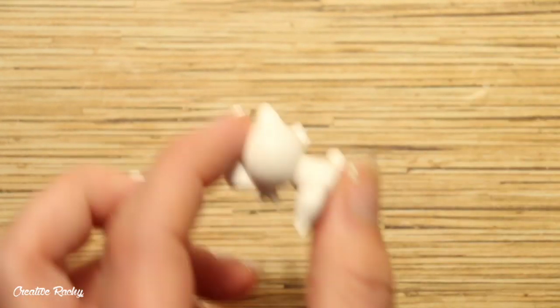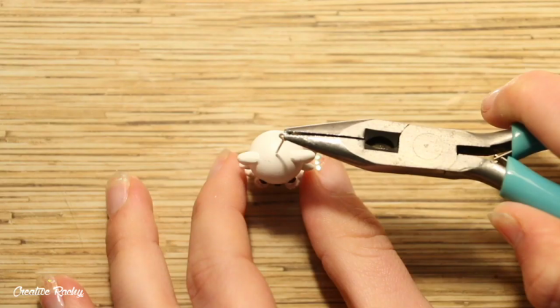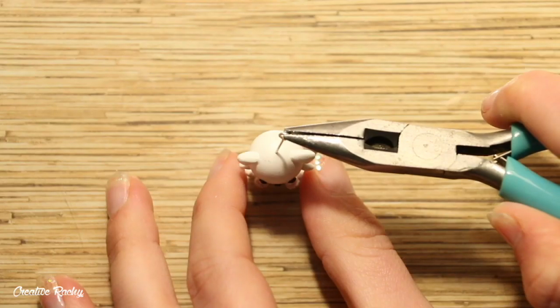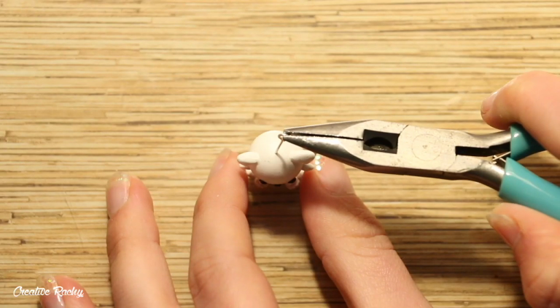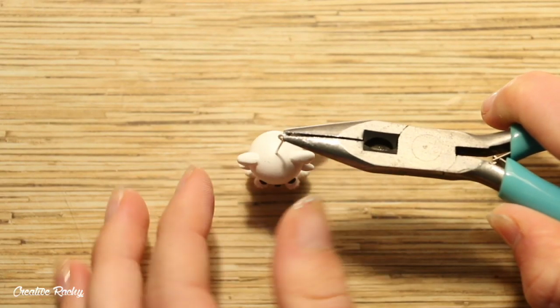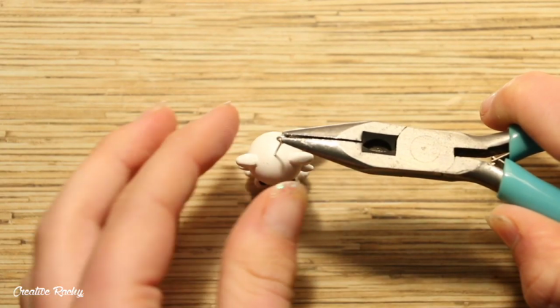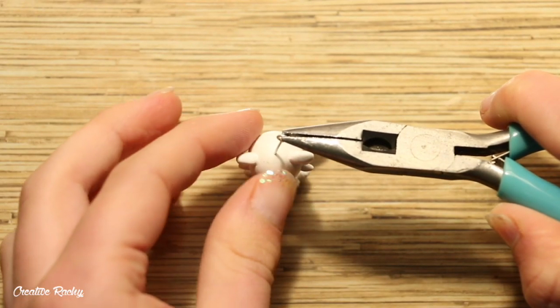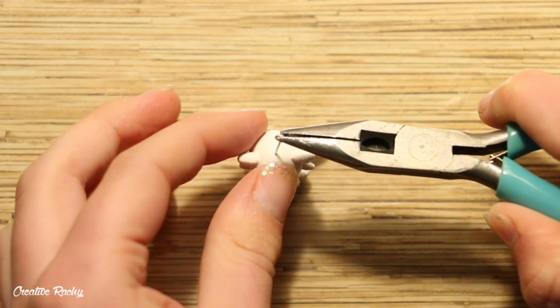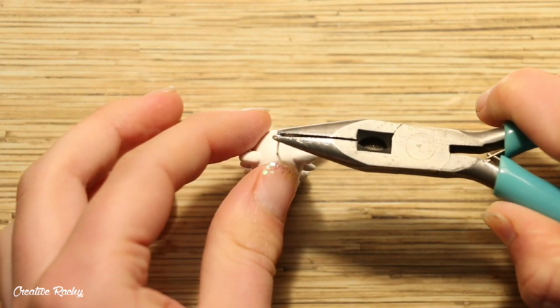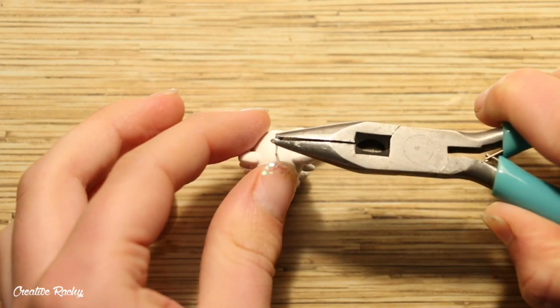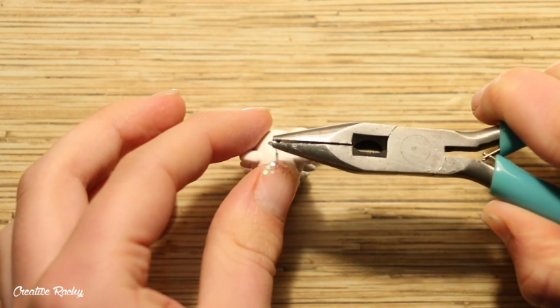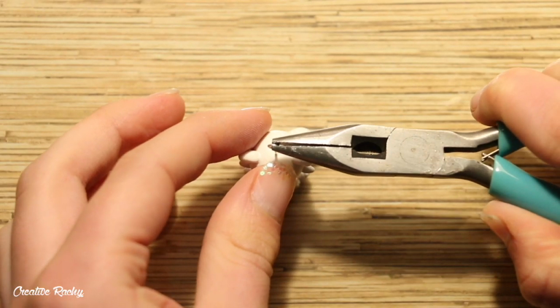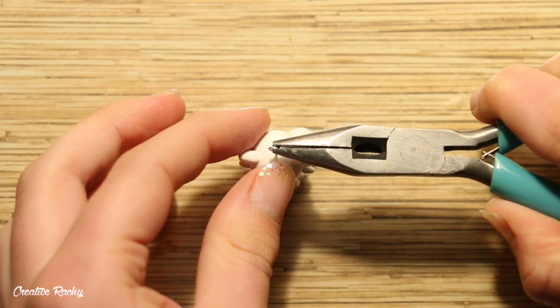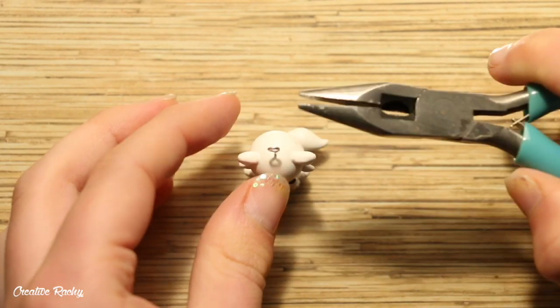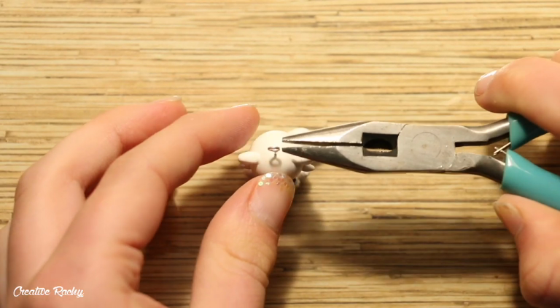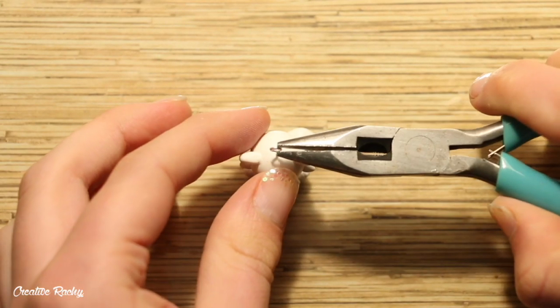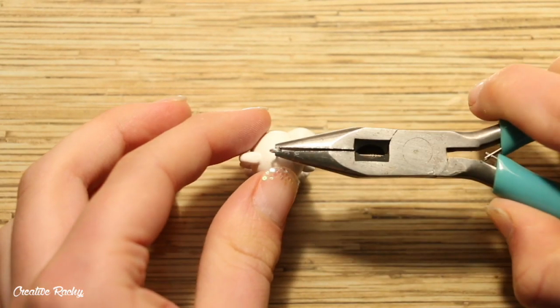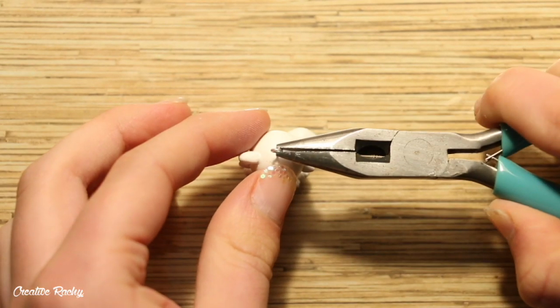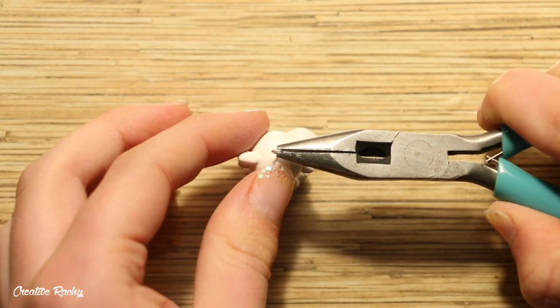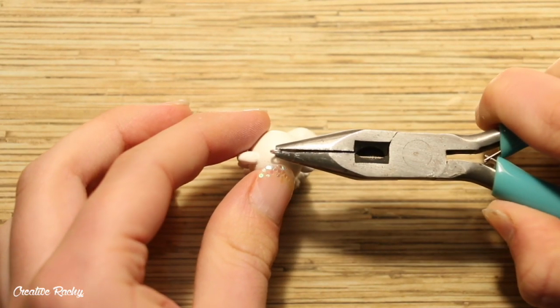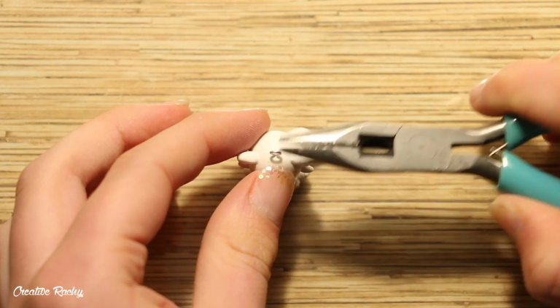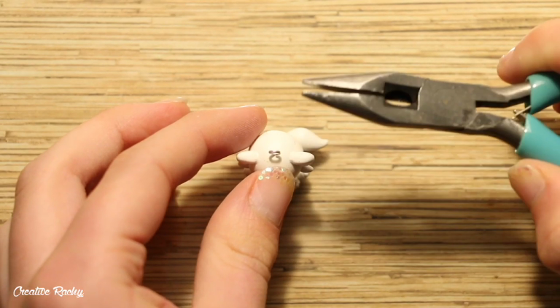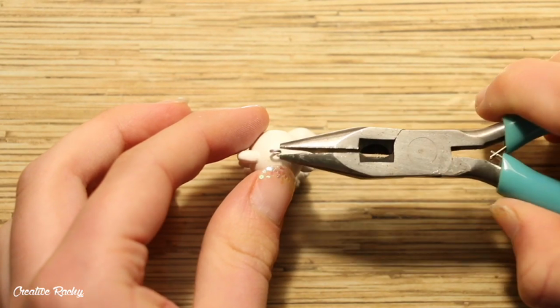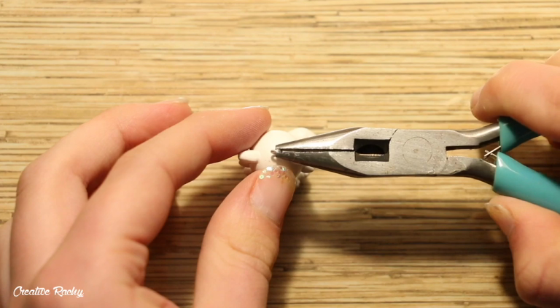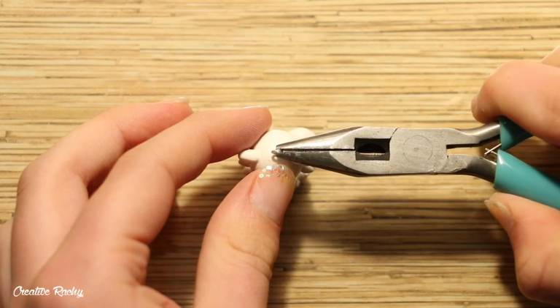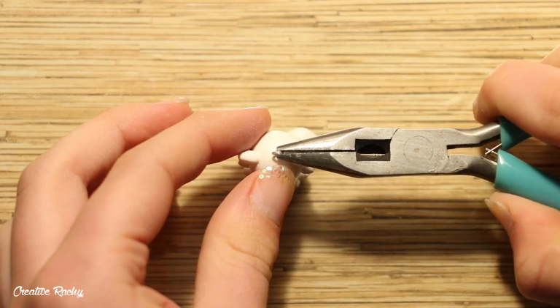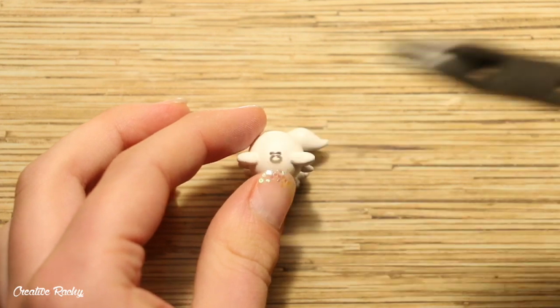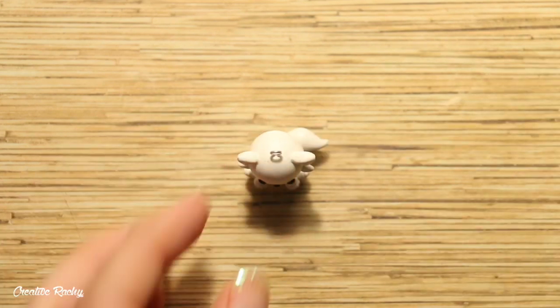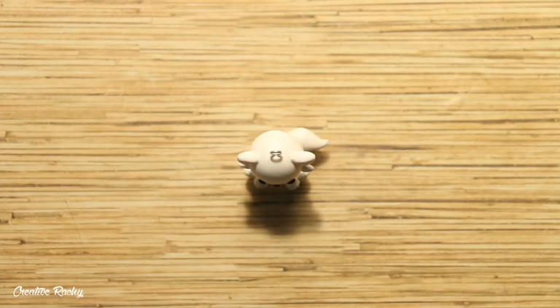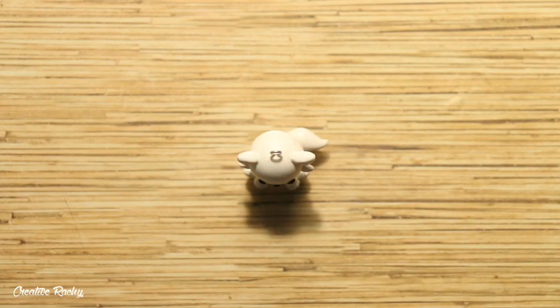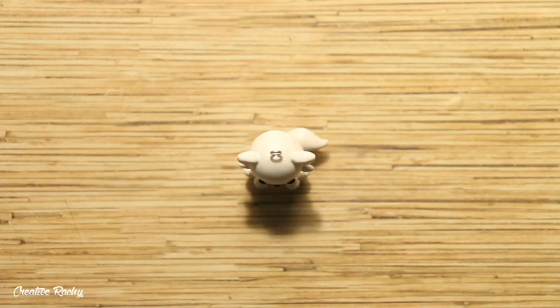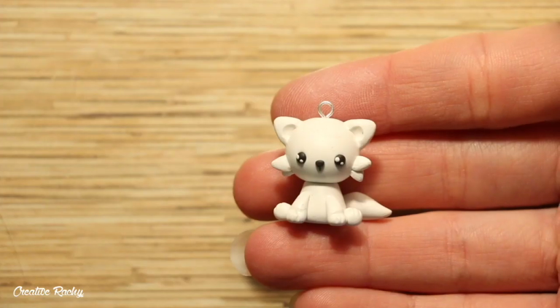You can add in an eye pin to make it into a charm, and then bake it in your oven according to your package's instructions.